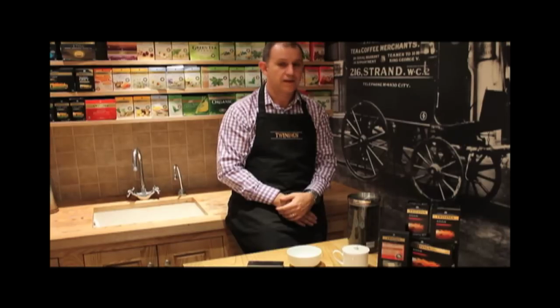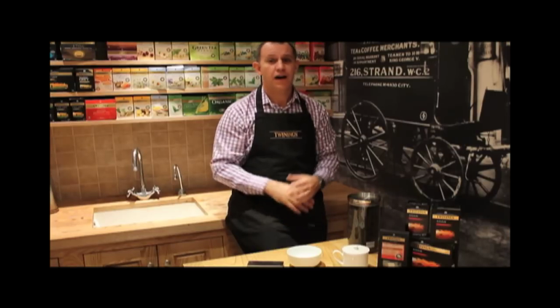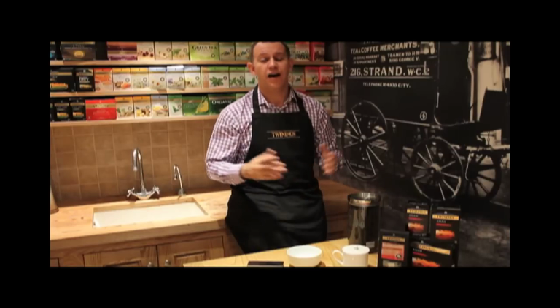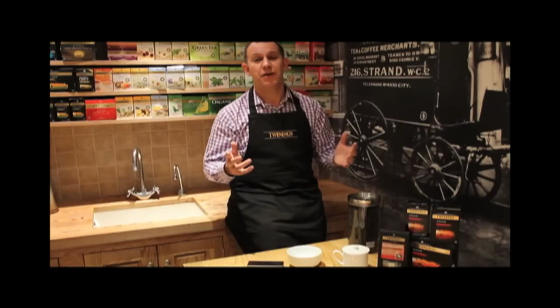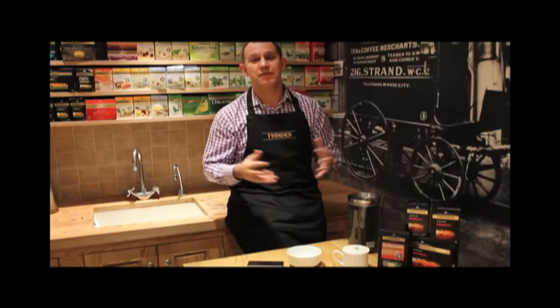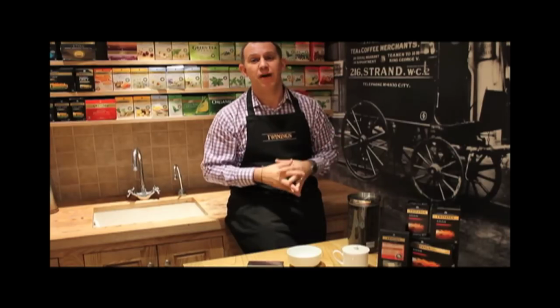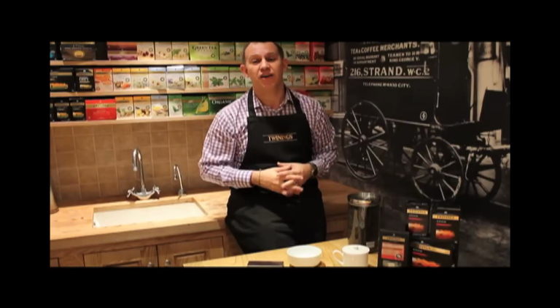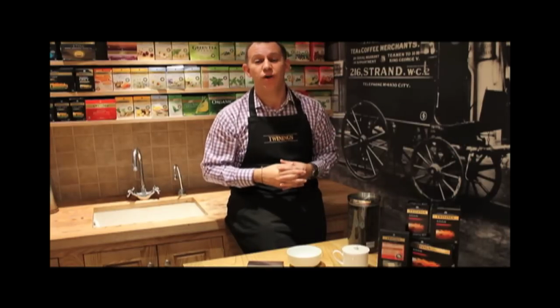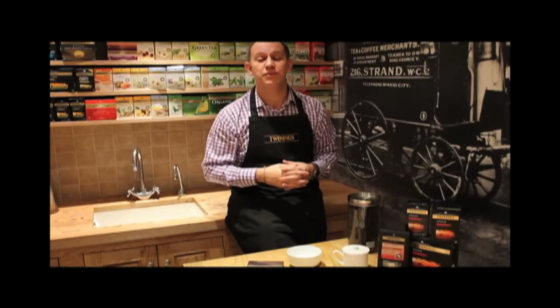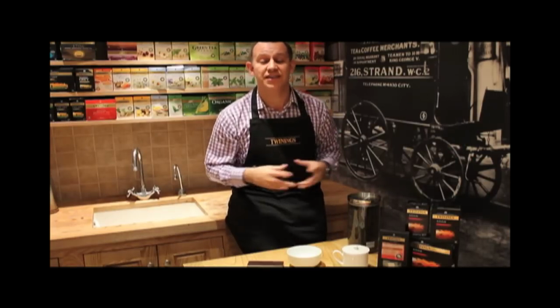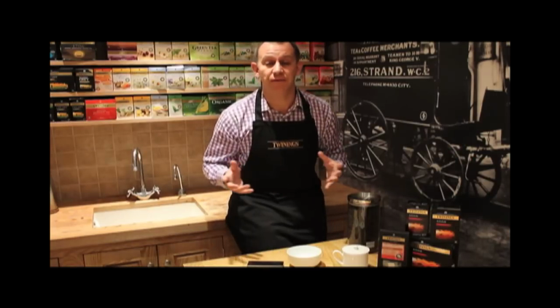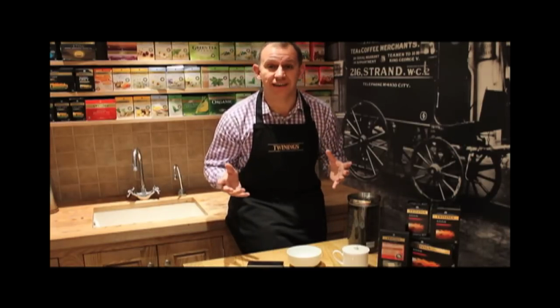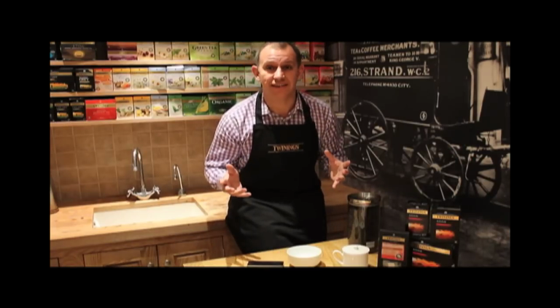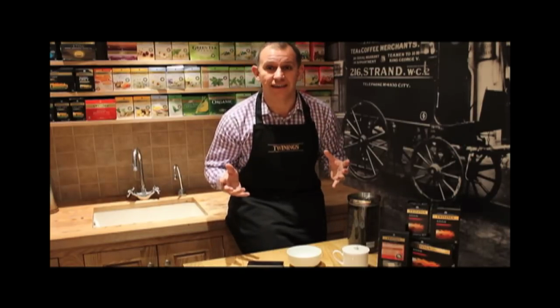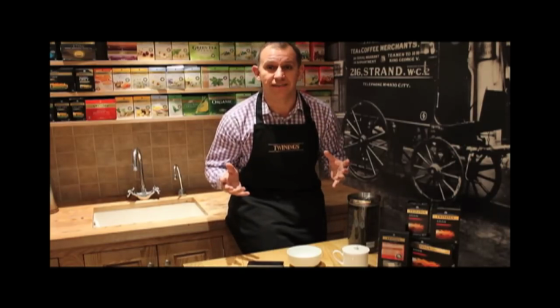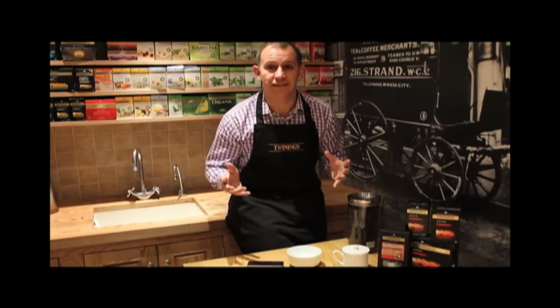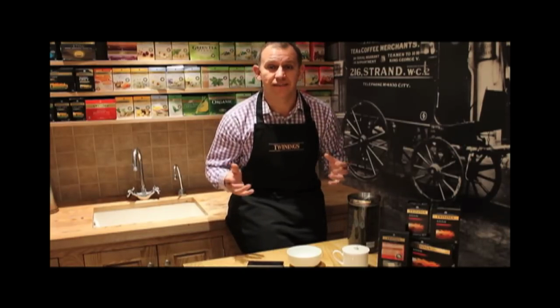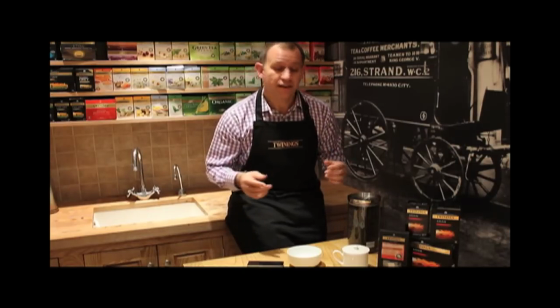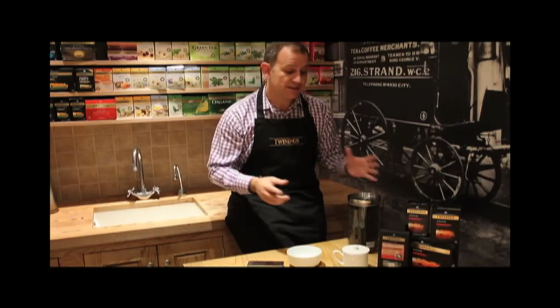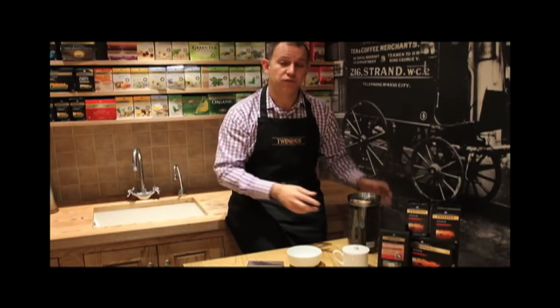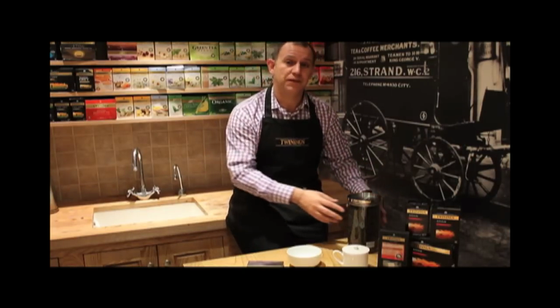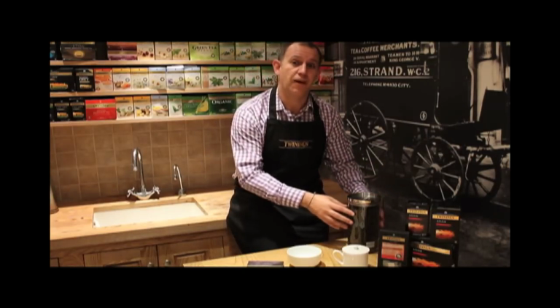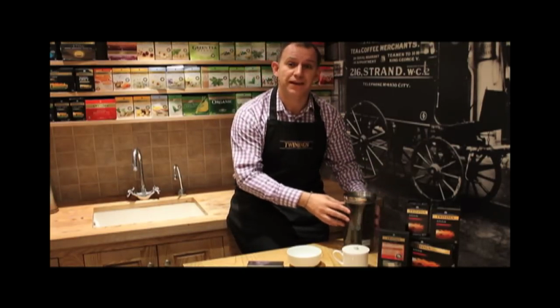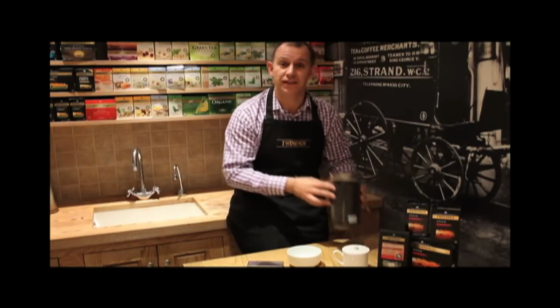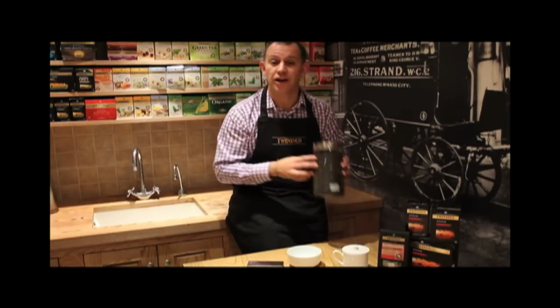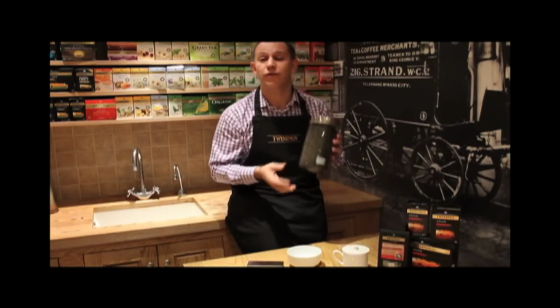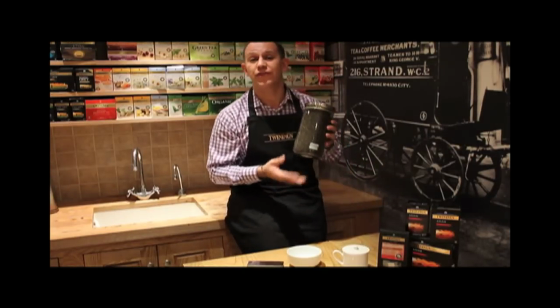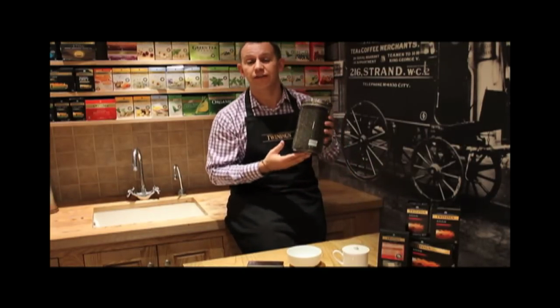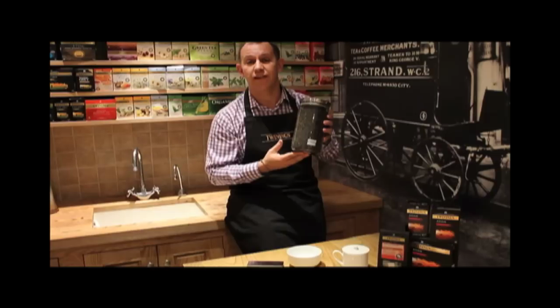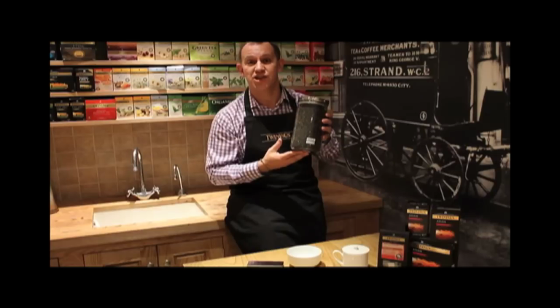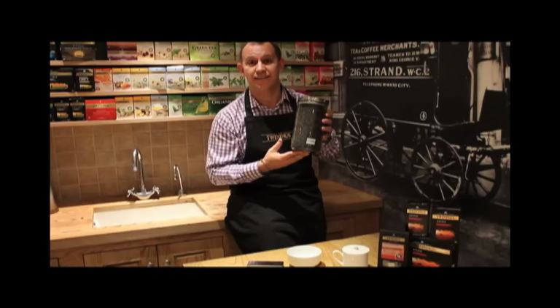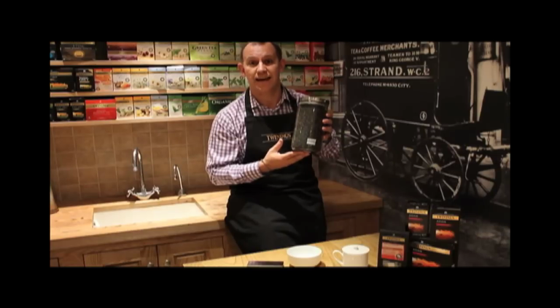Hi, my name is Mark and welcome to this month's Tea Tasters. This month we'll be sampling a delightful second flush Assam.